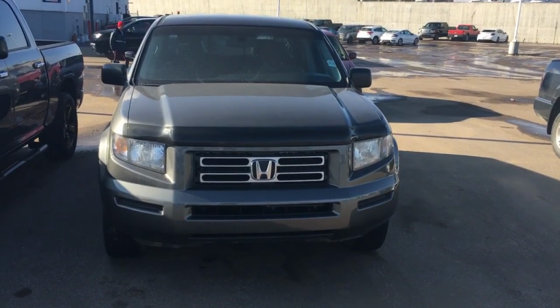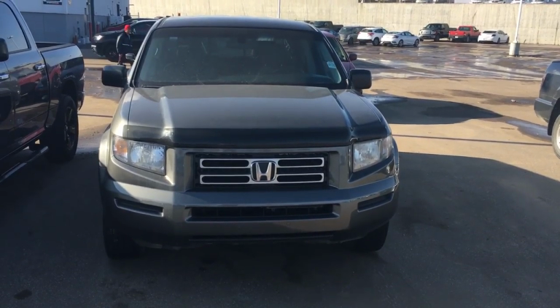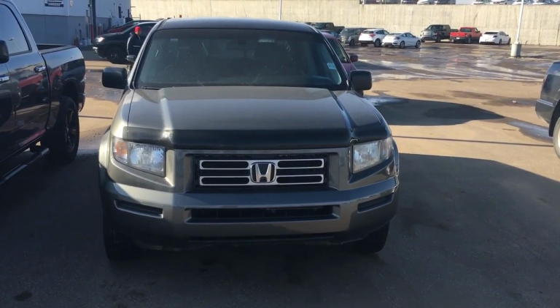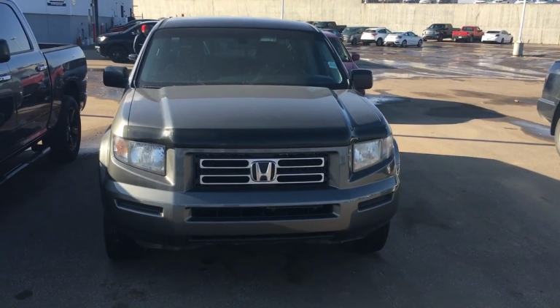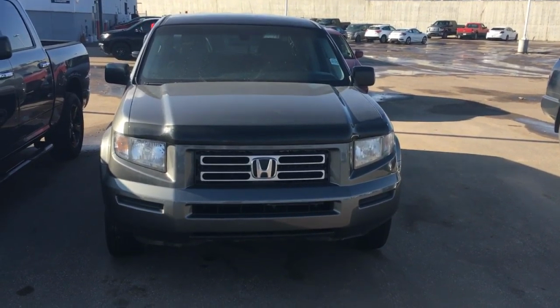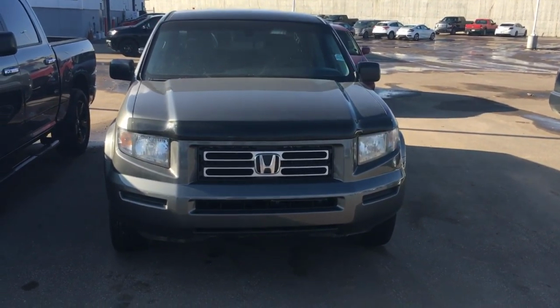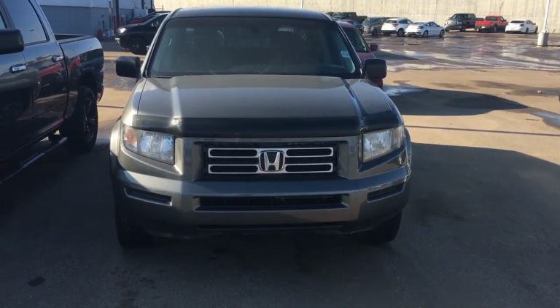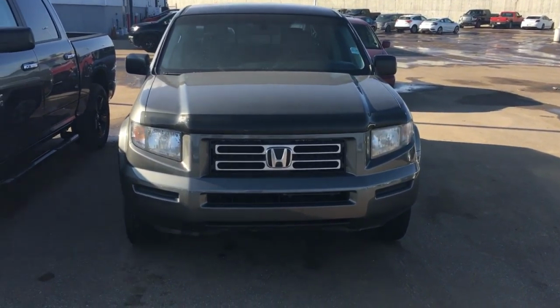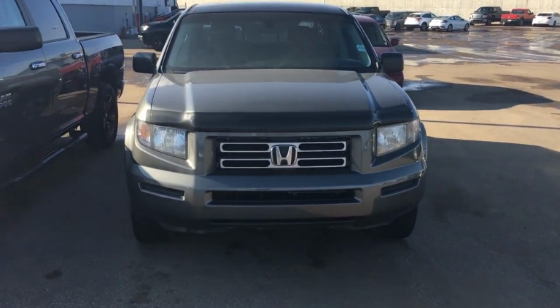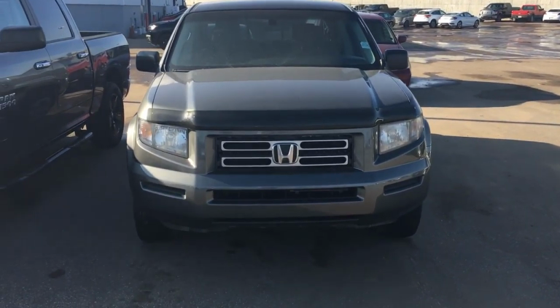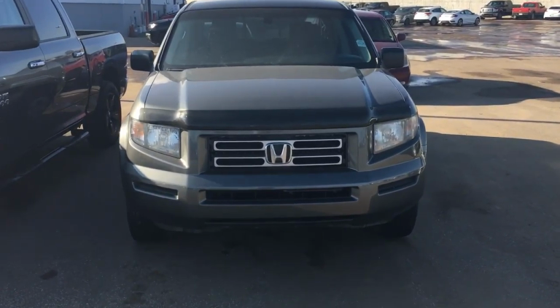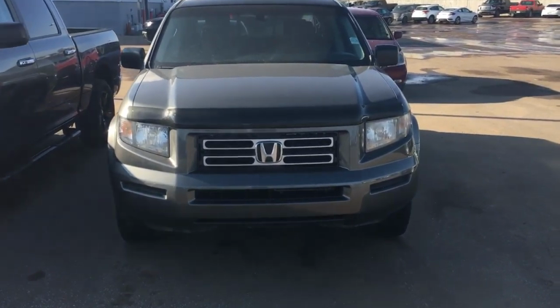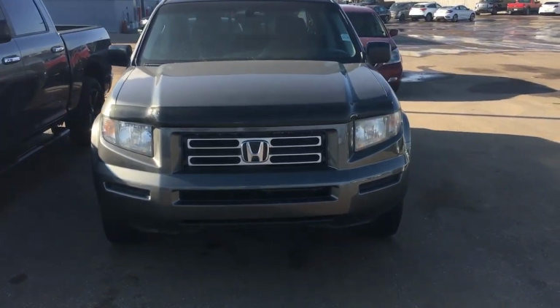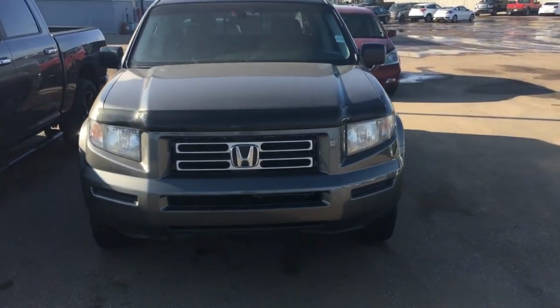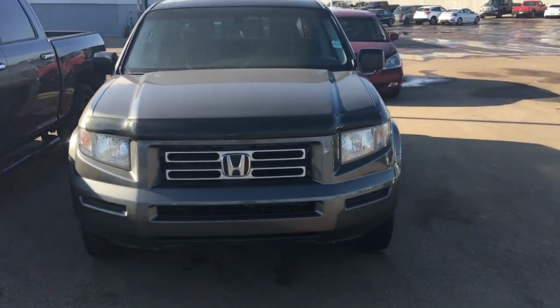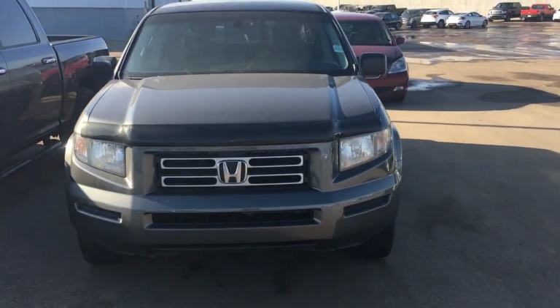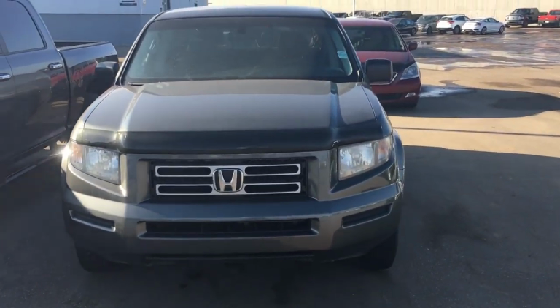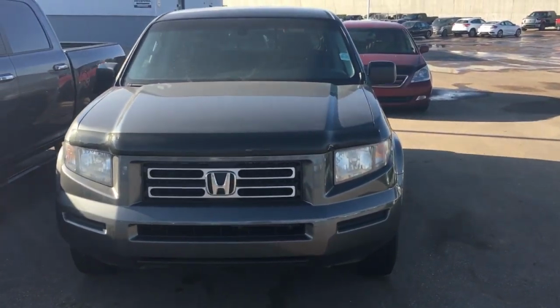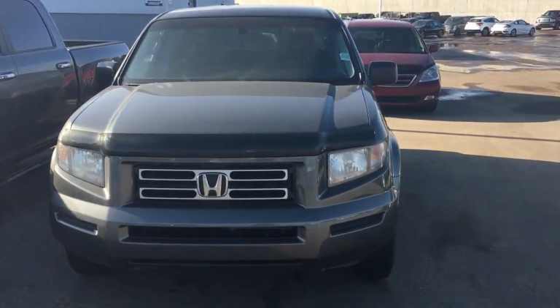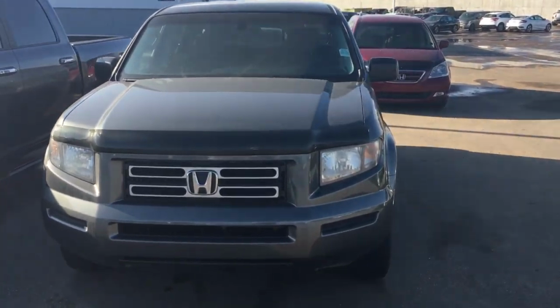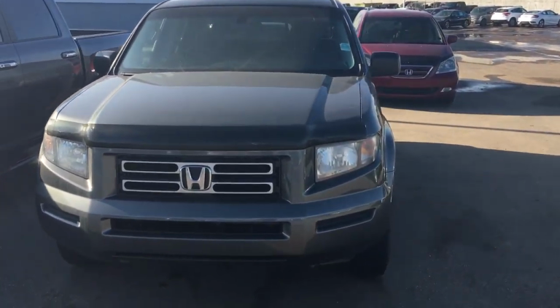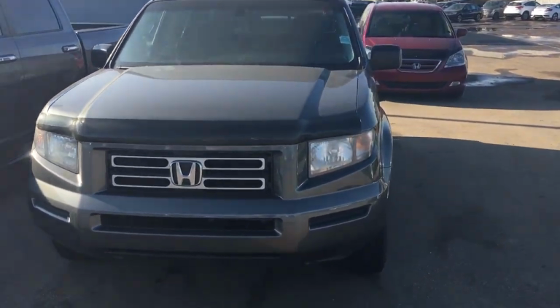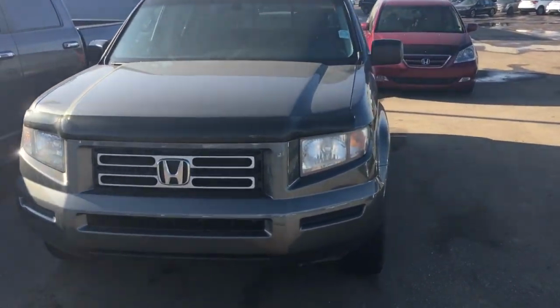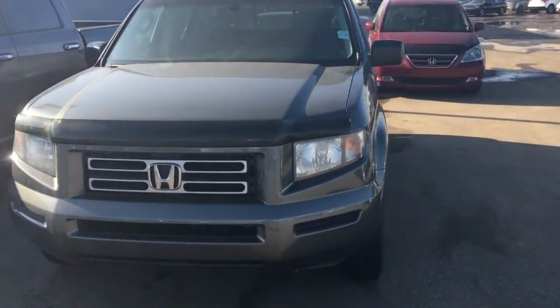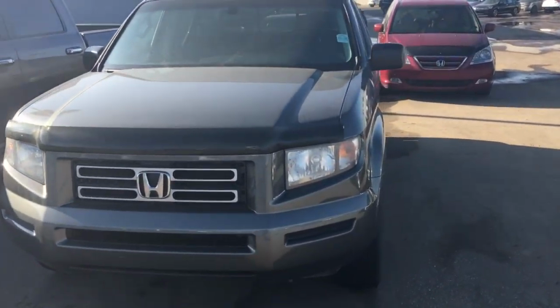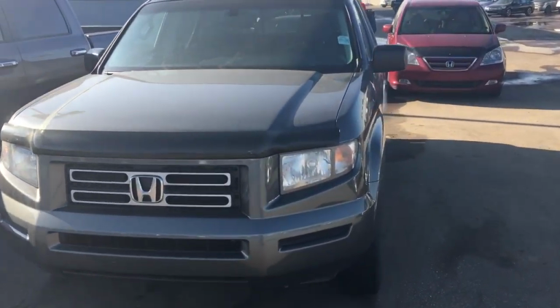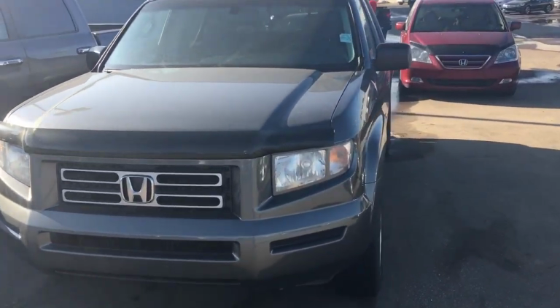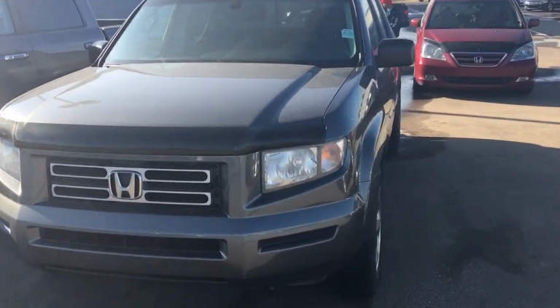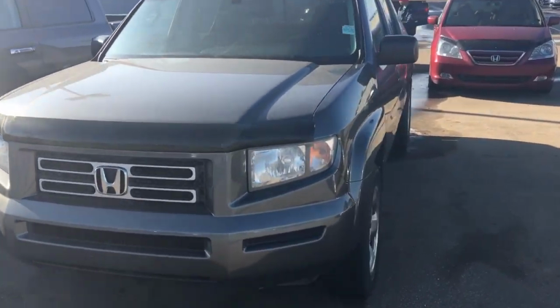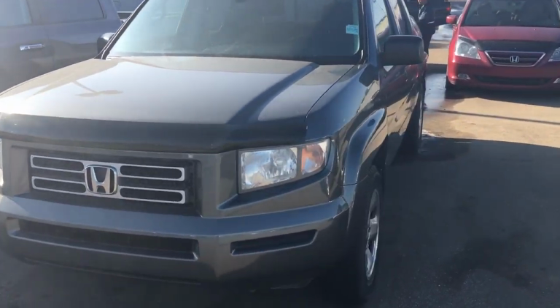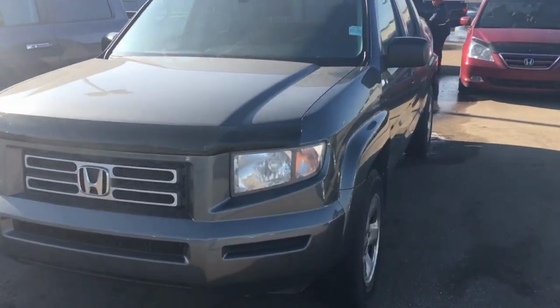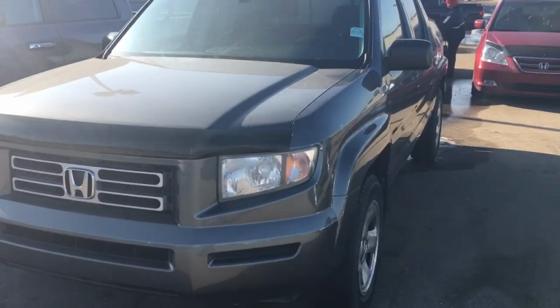So this is the 2008 Ridgeline. You can see it looks pretty good condition still.